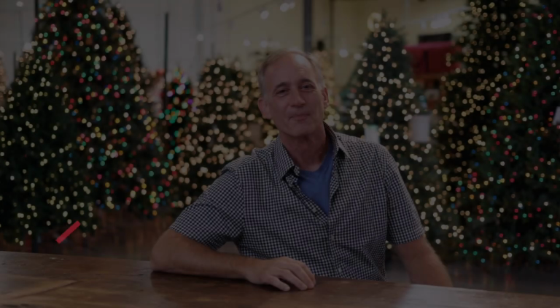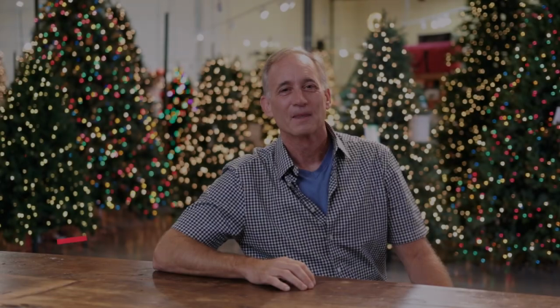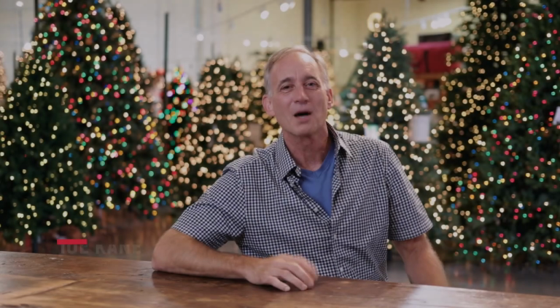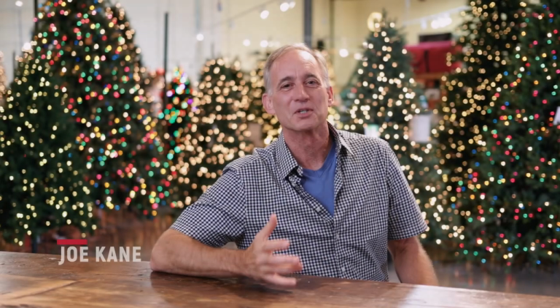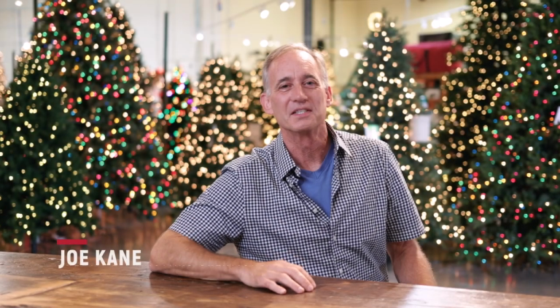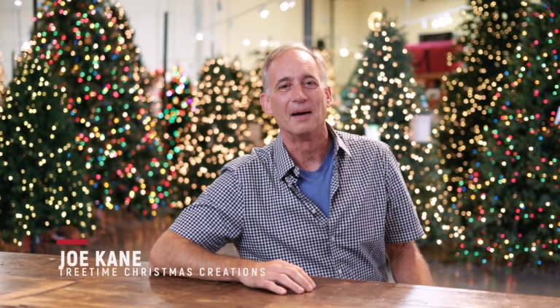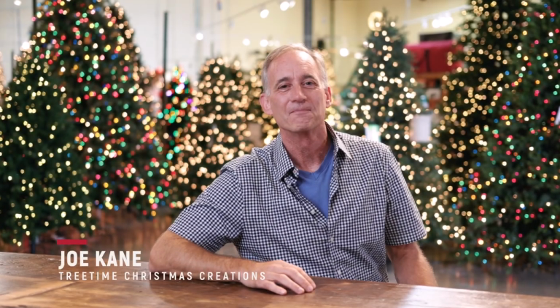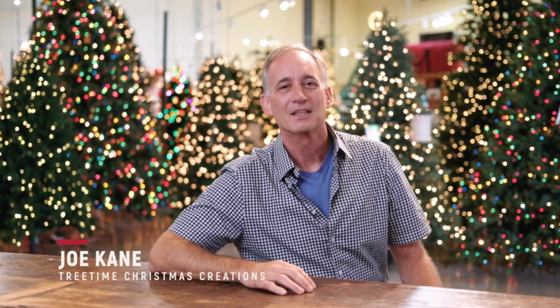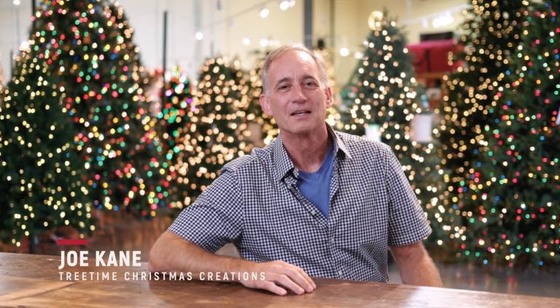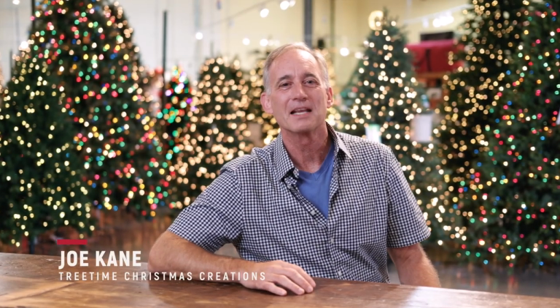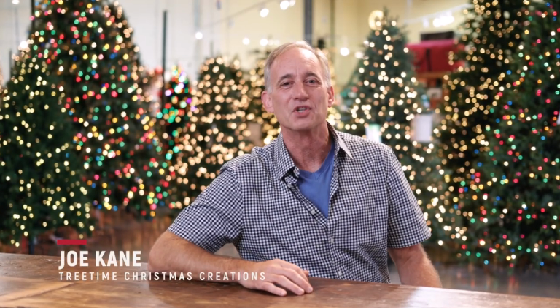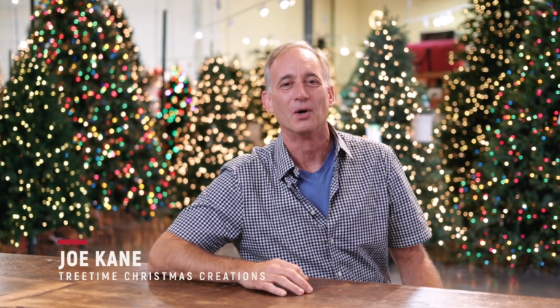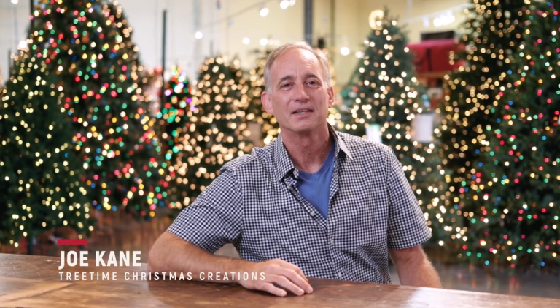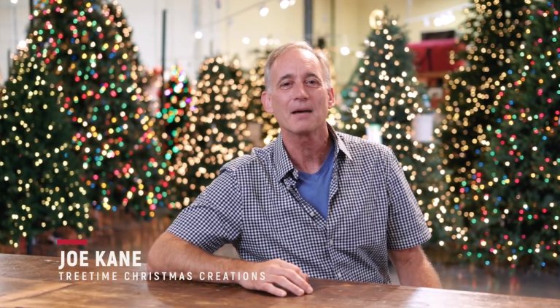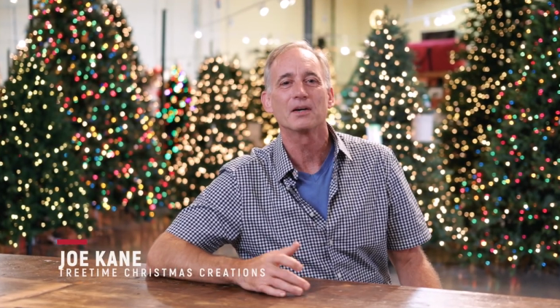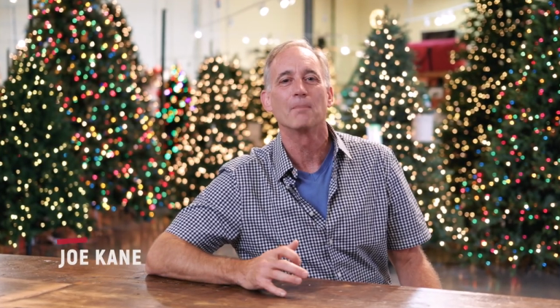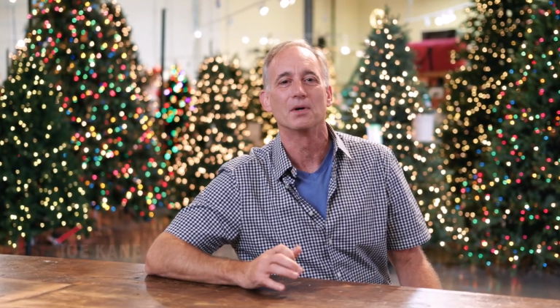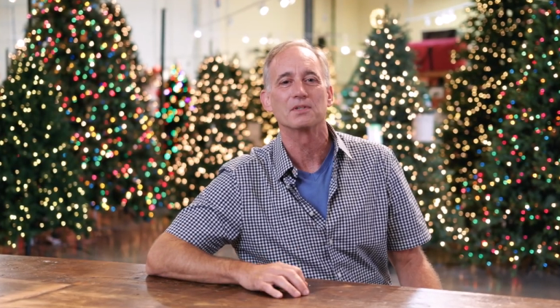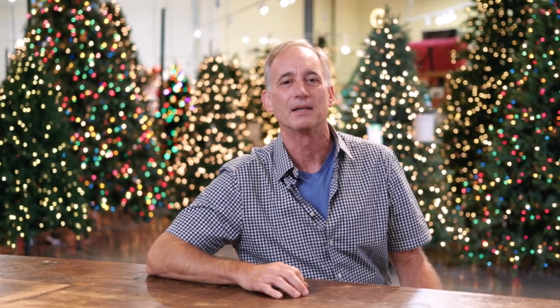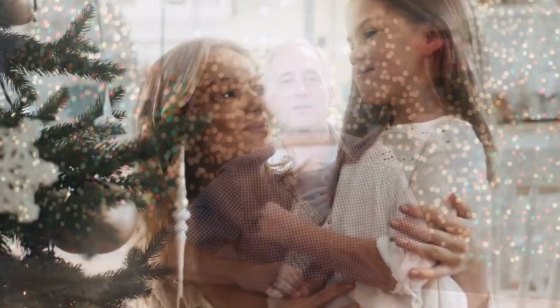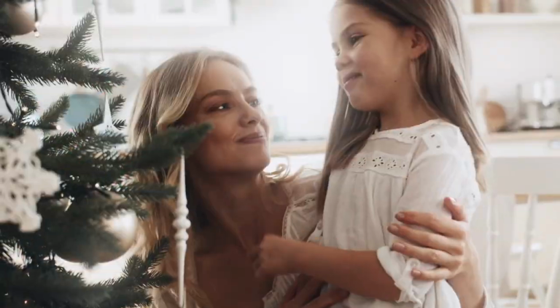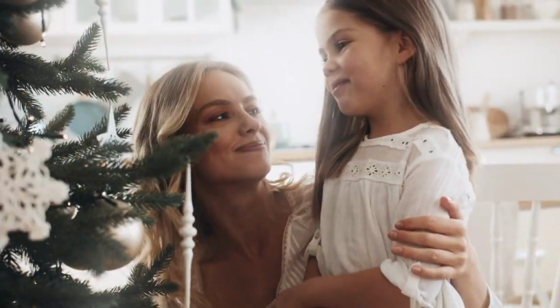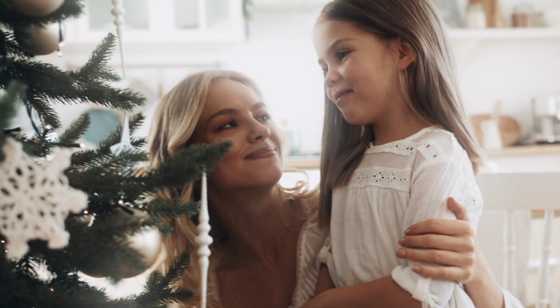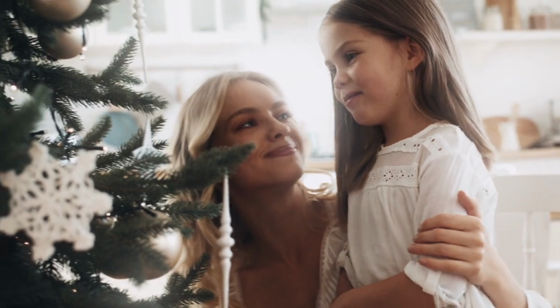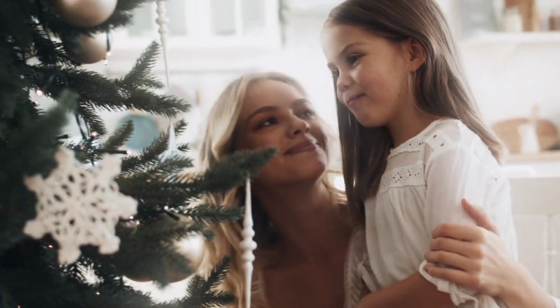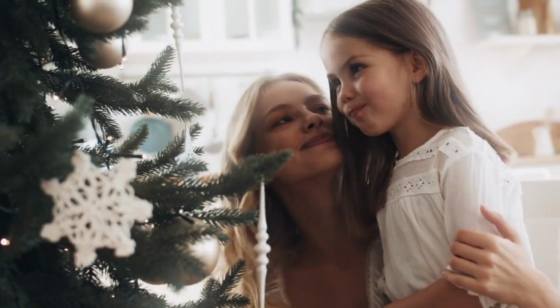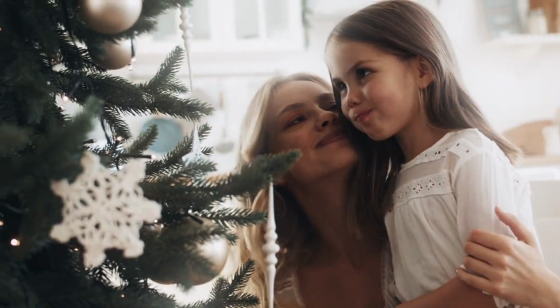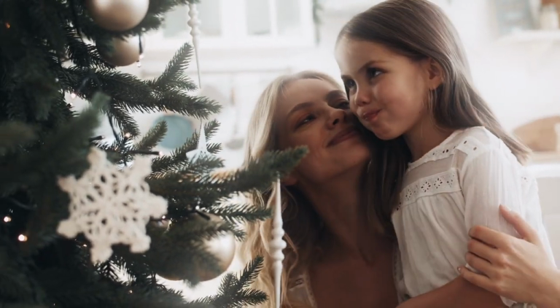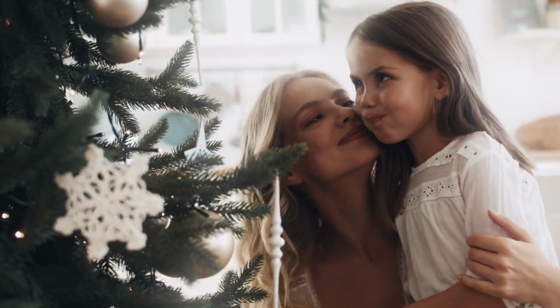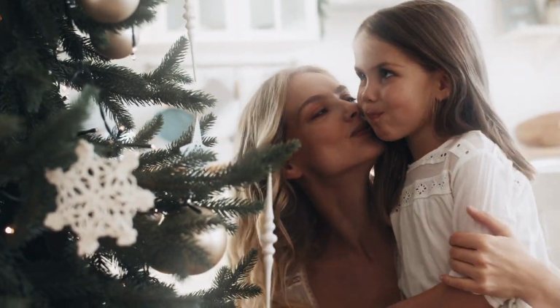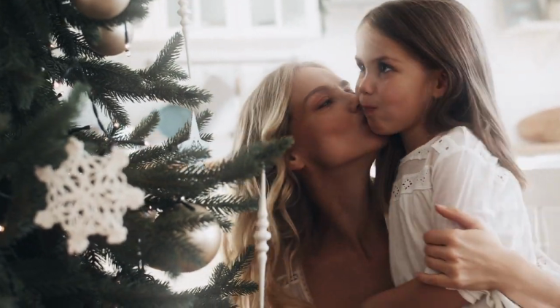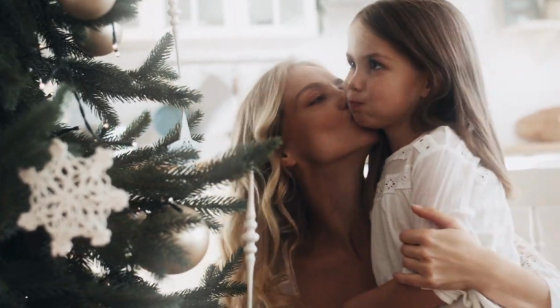Welcome to Tree Time. My name's Joe and I'm here to help you understand which tree is best for your home and decorating style.